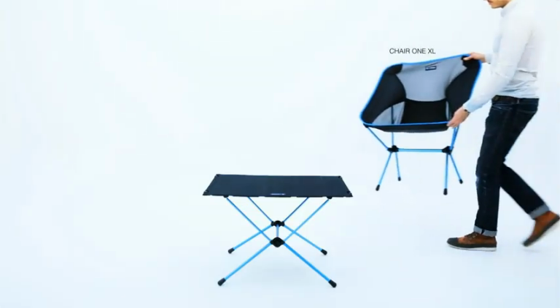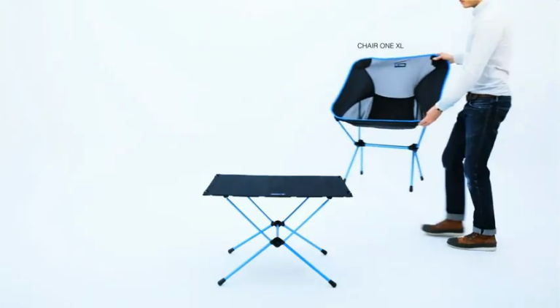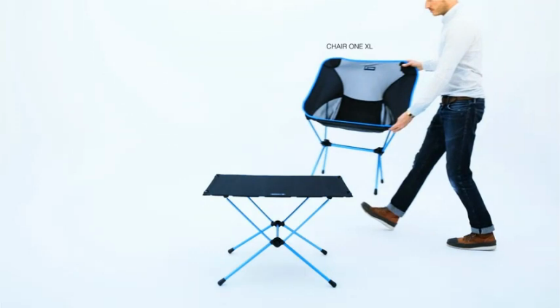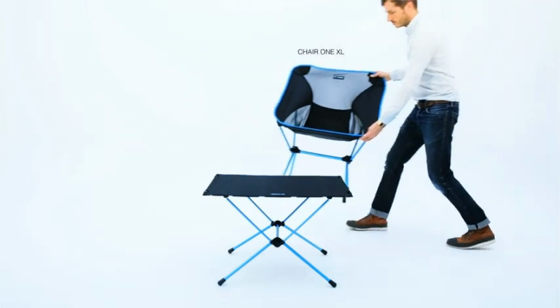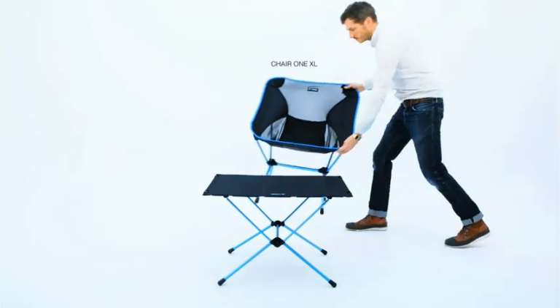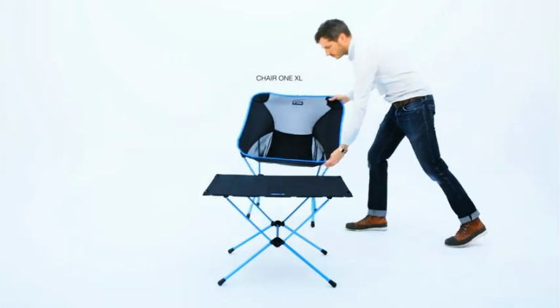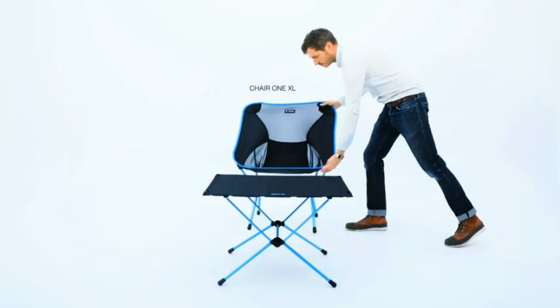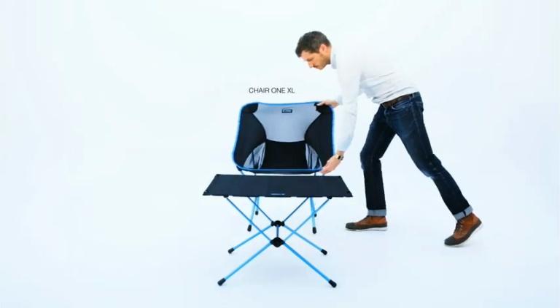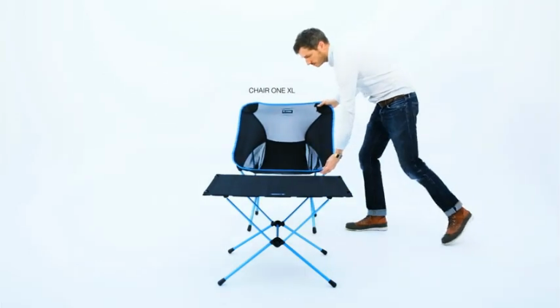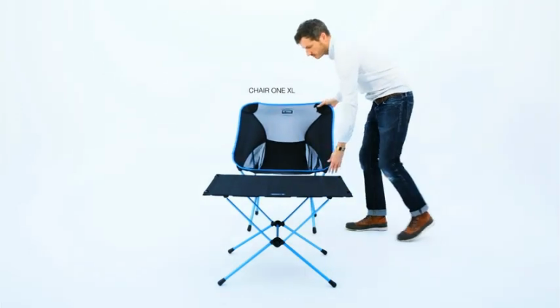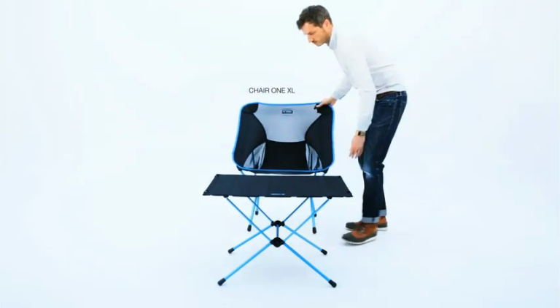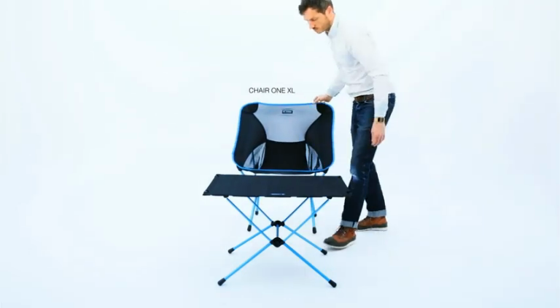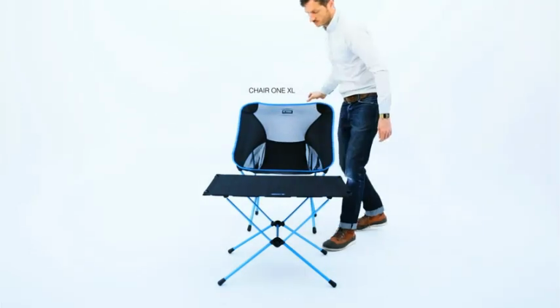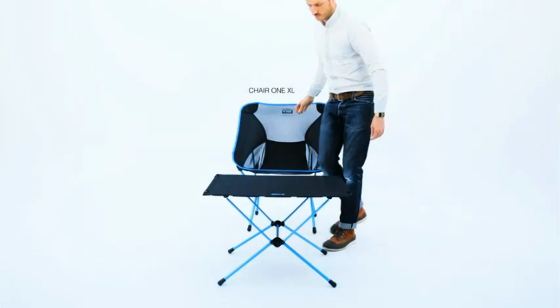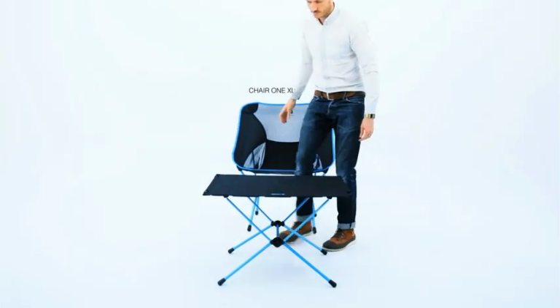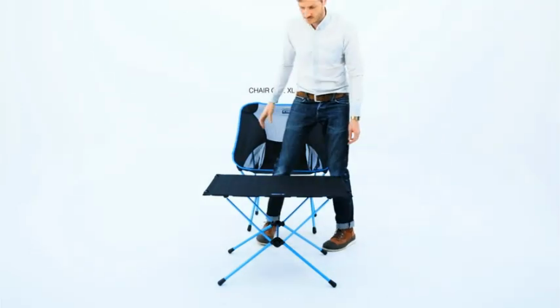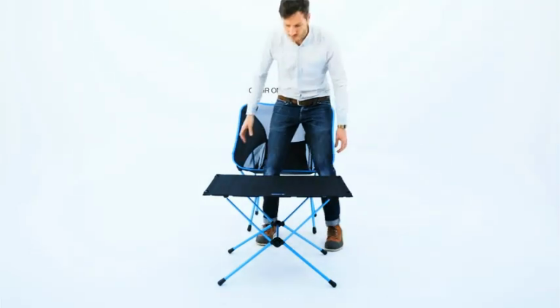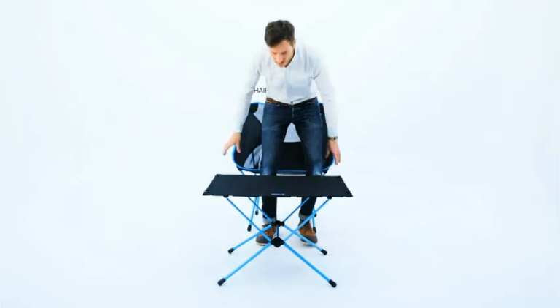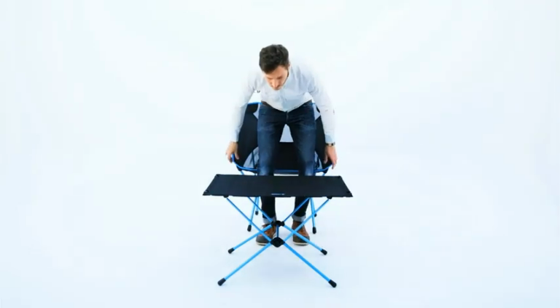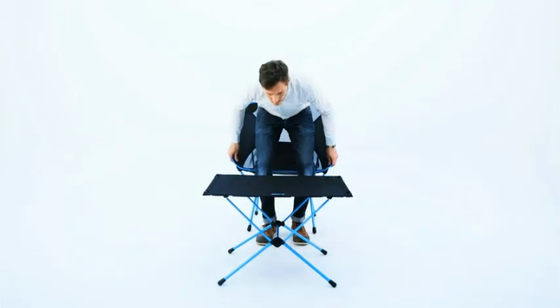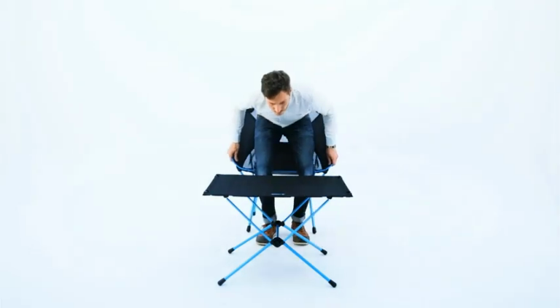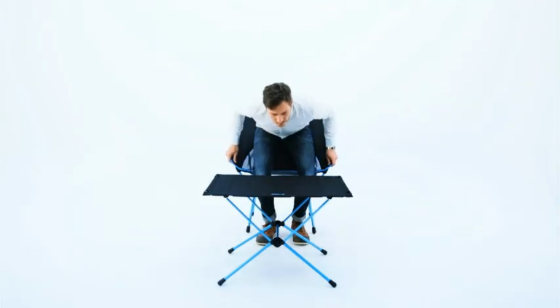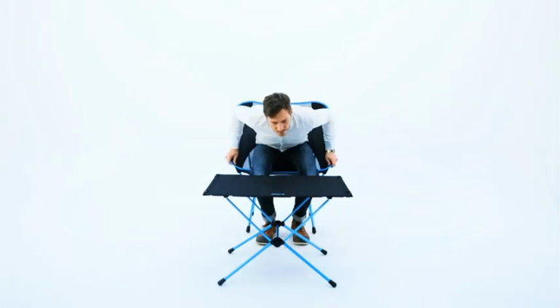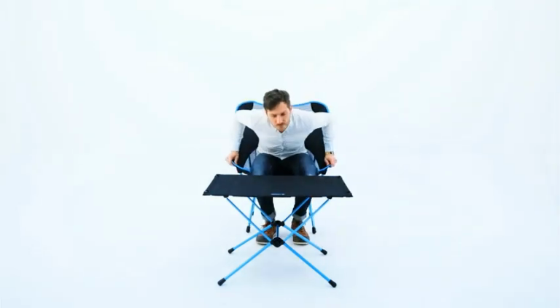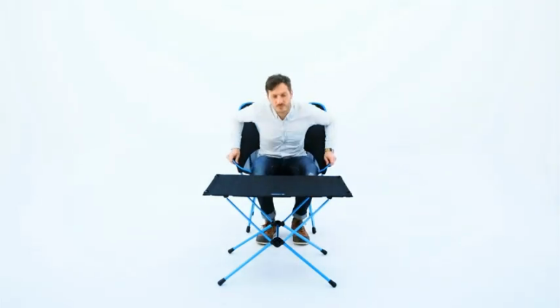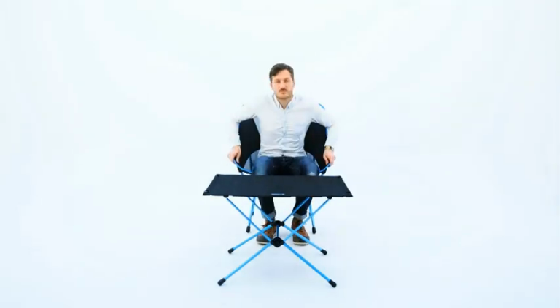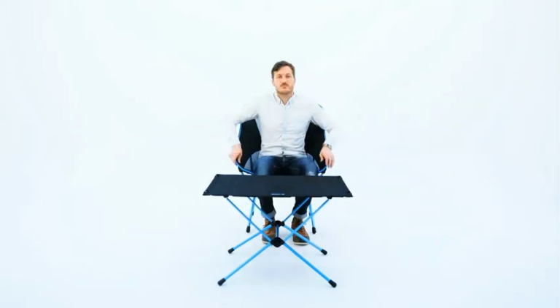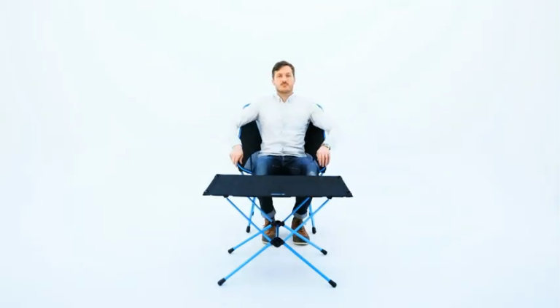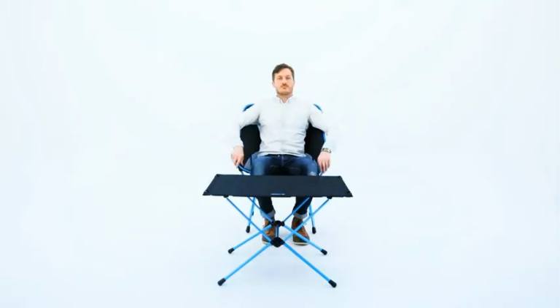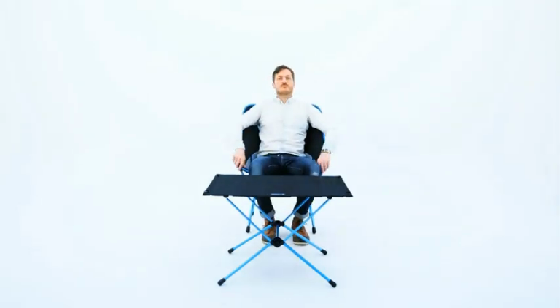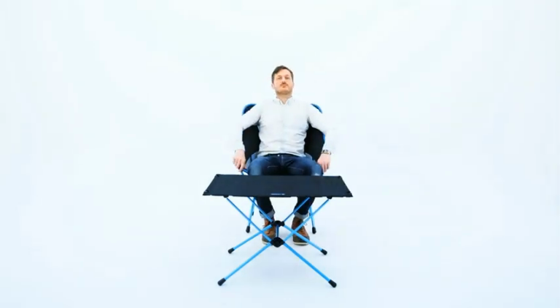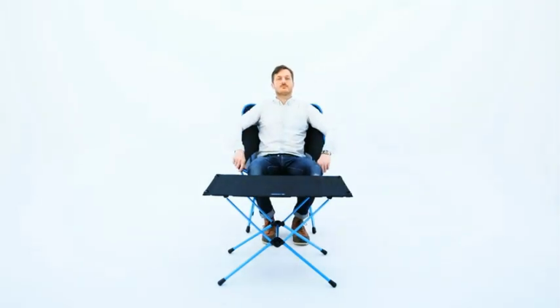Pros: Very lightweight and compact, strong for its size with a 110-pound capacity, and durable.